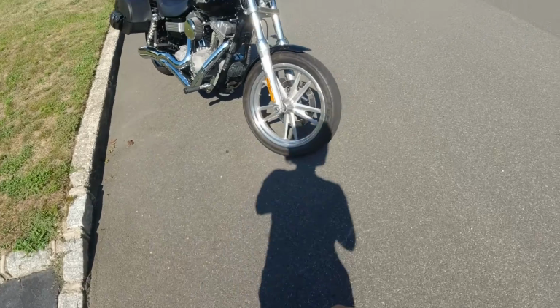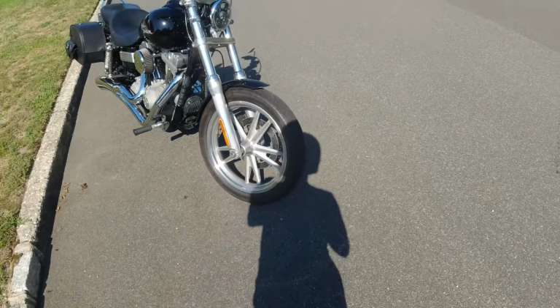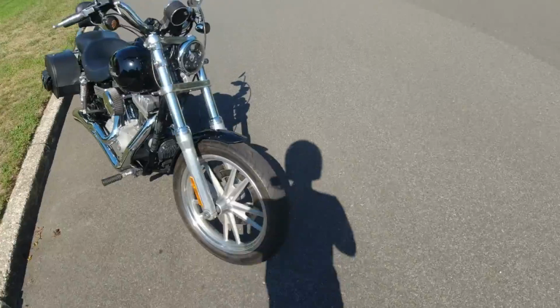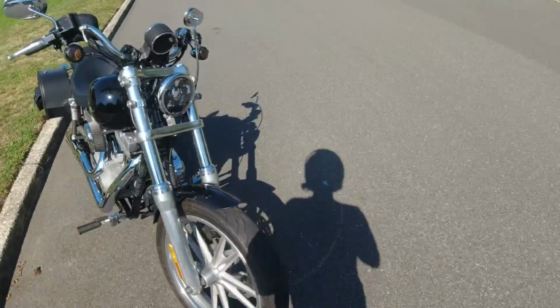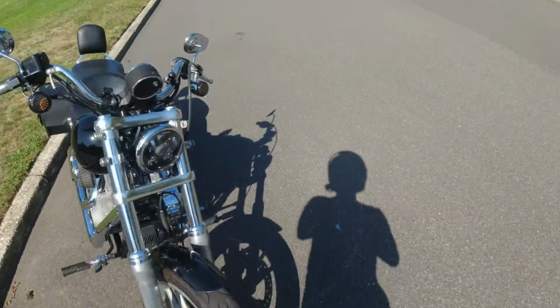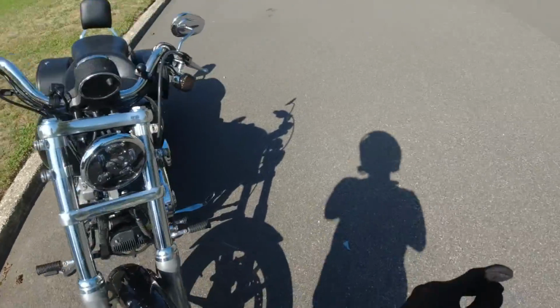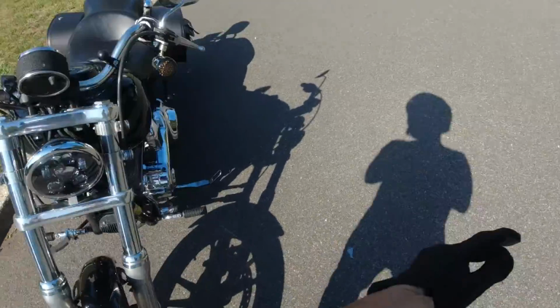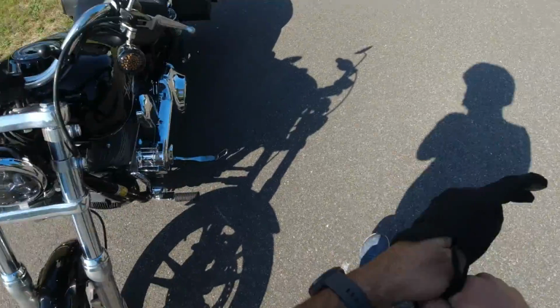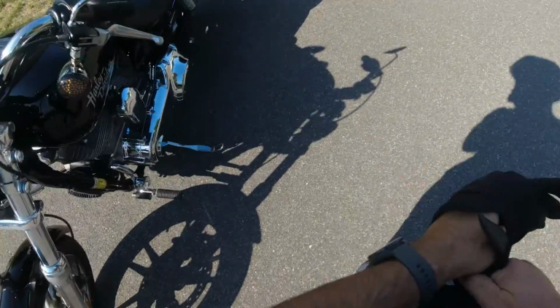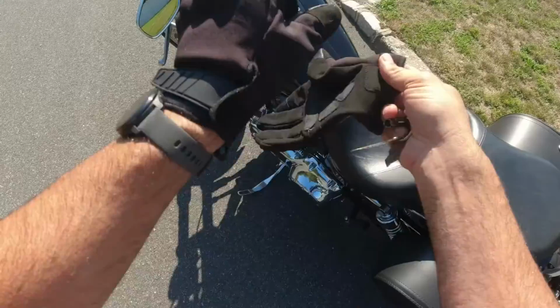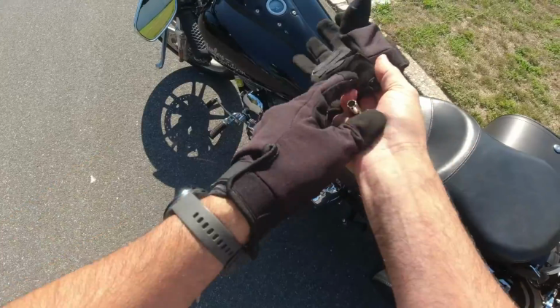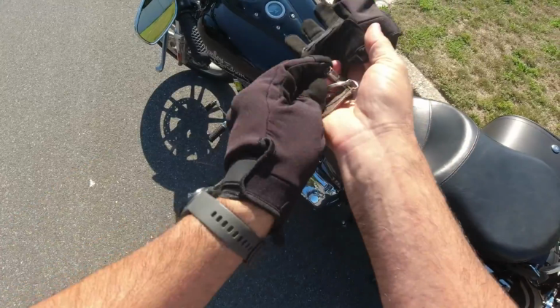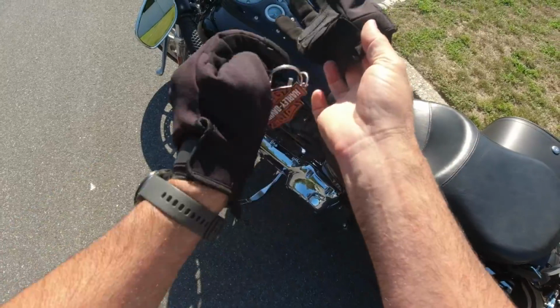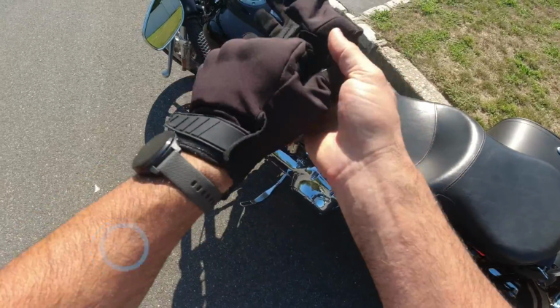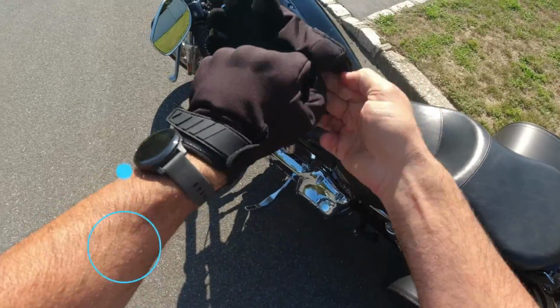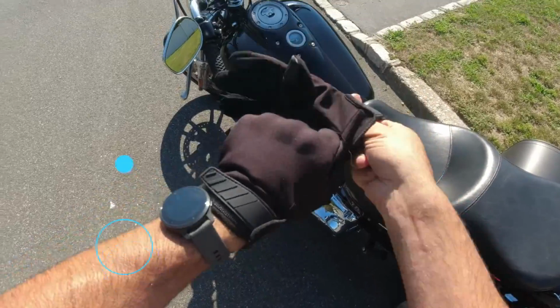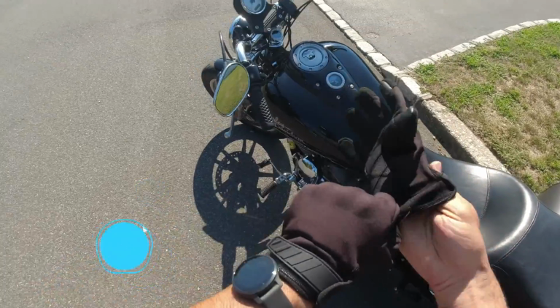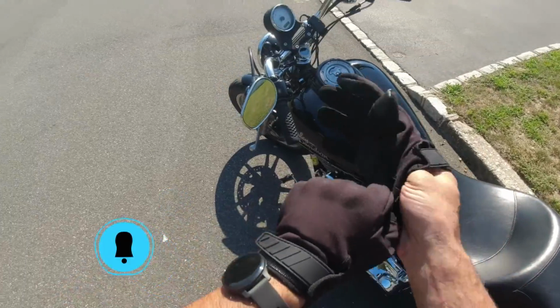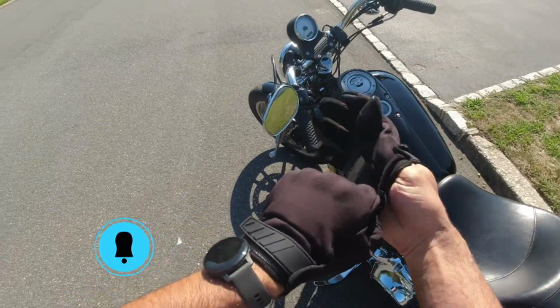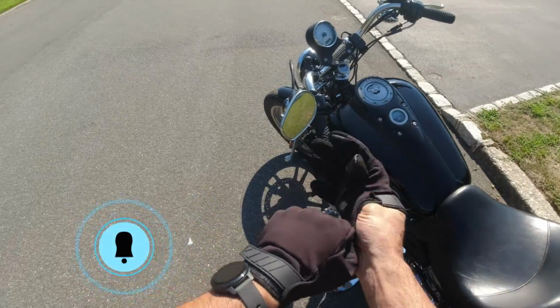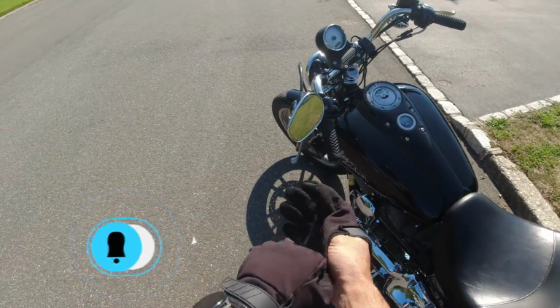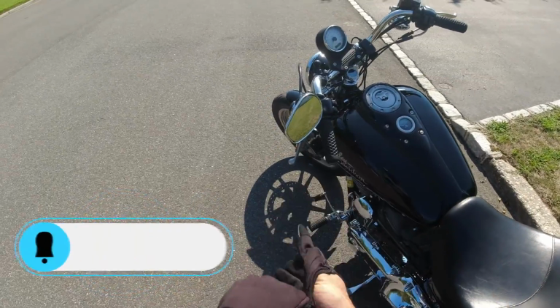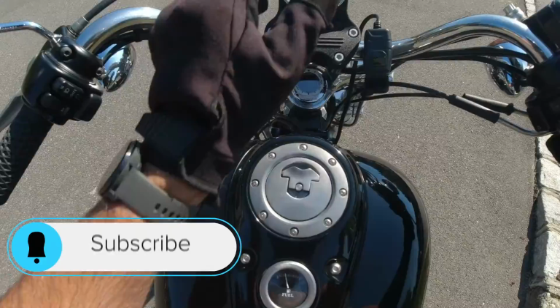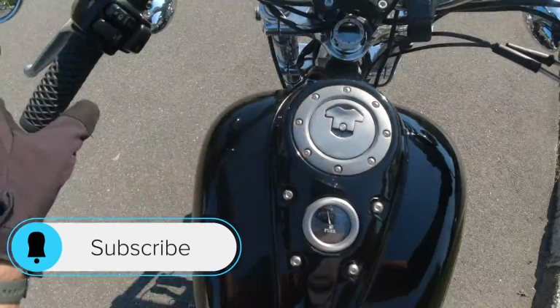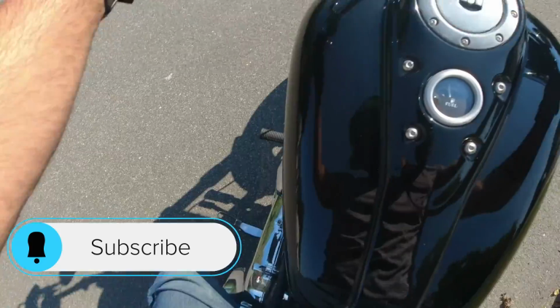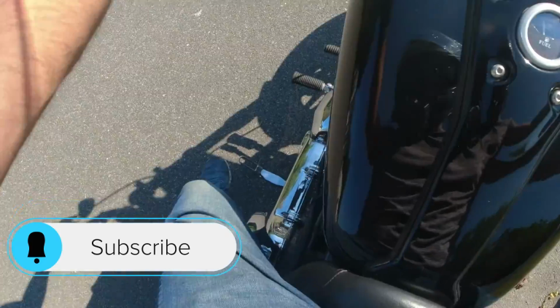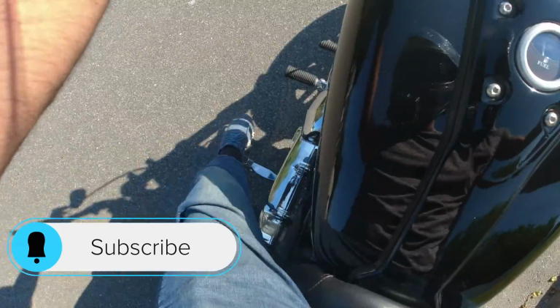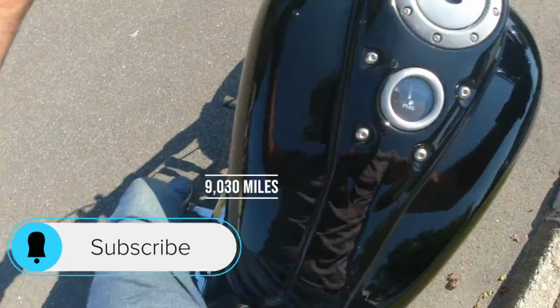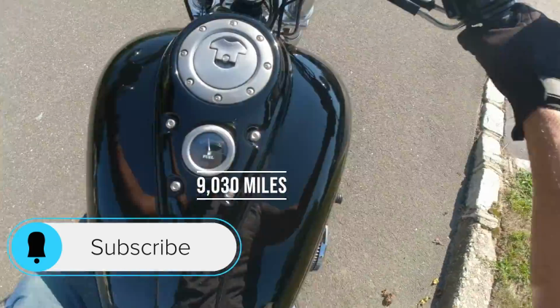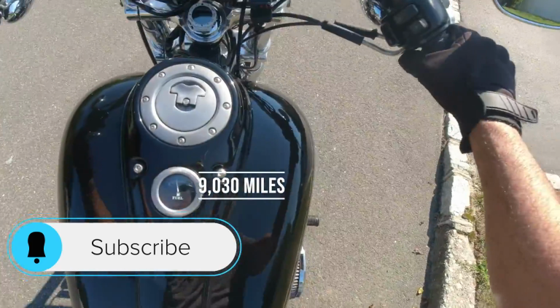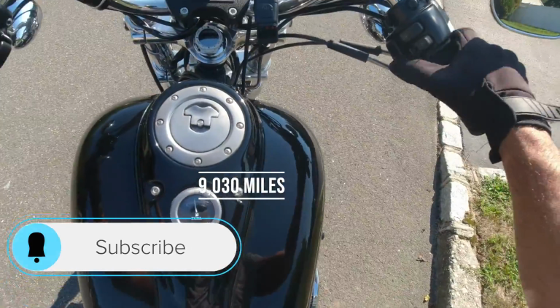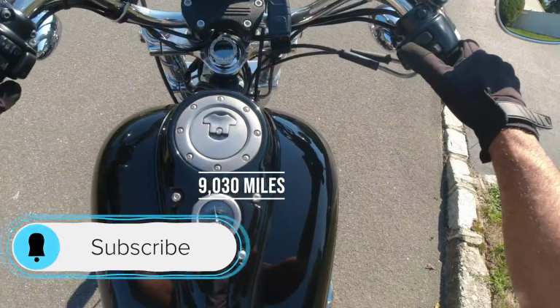Of course it doesn't drip when it's out in the street. Bringing it to Thunderbikes, hopefully they can fix it. I'm at 9,030 miles.